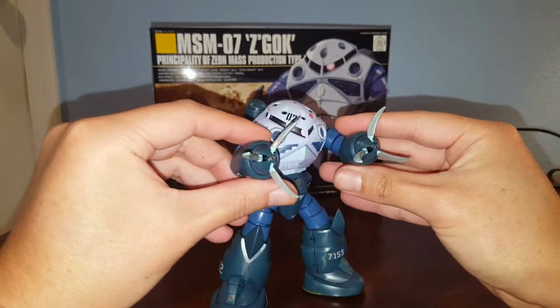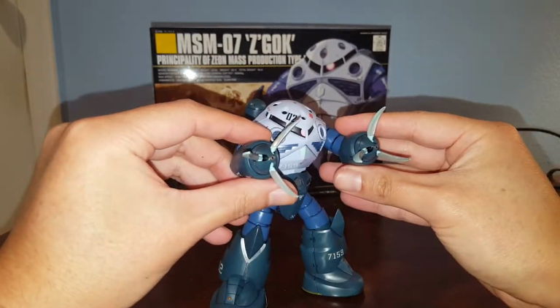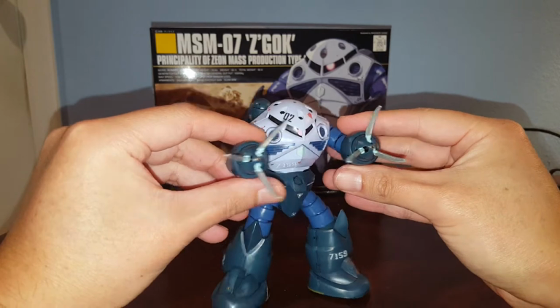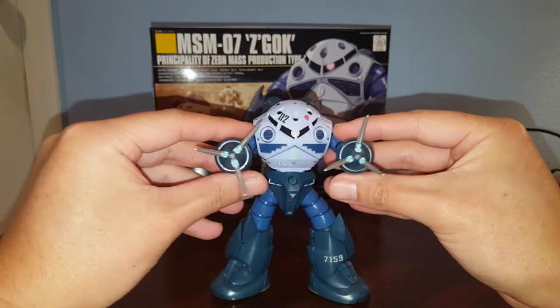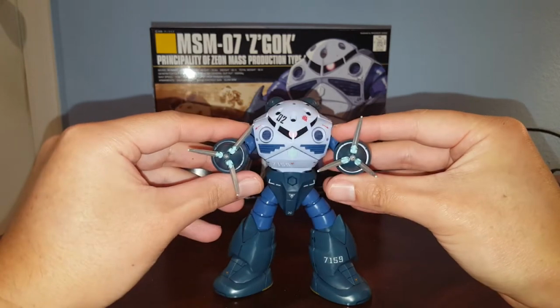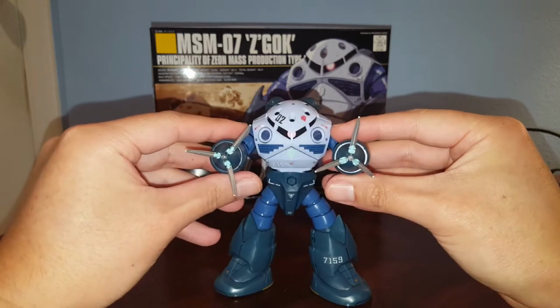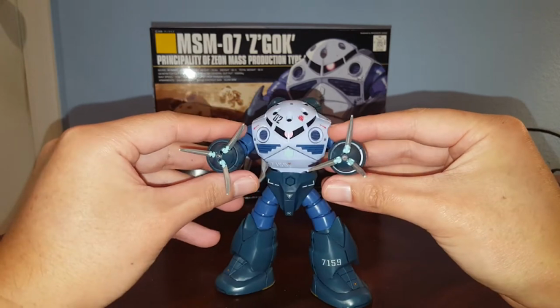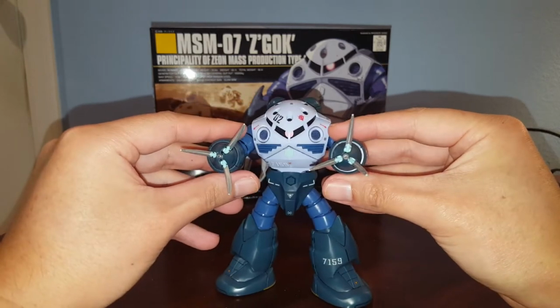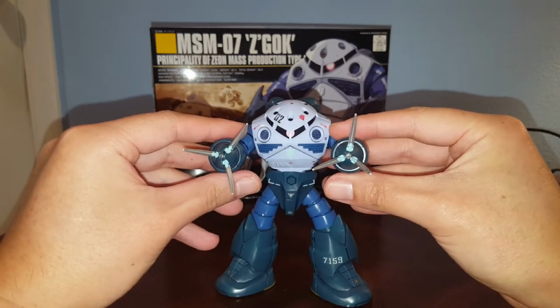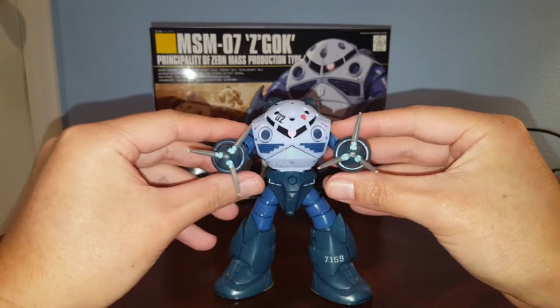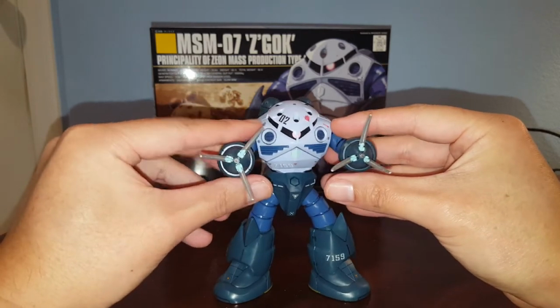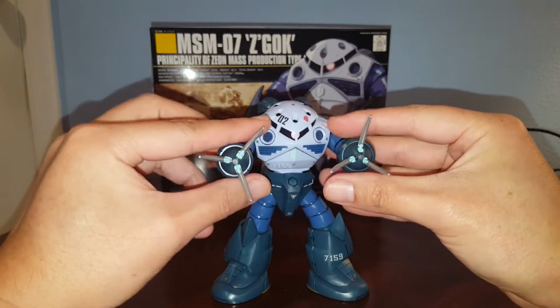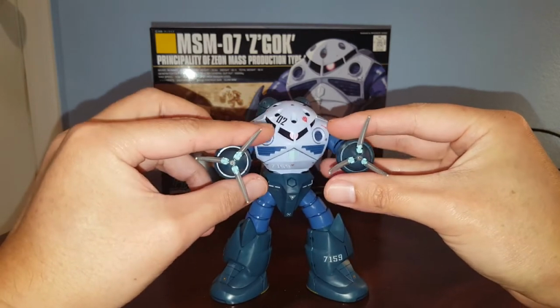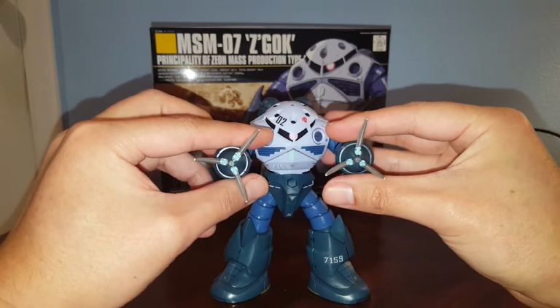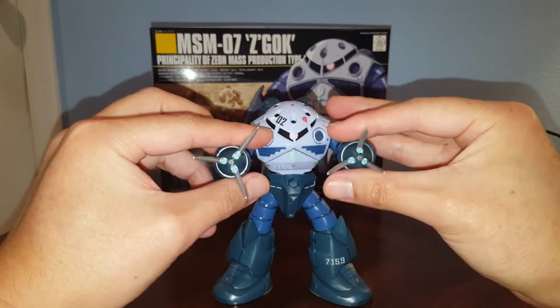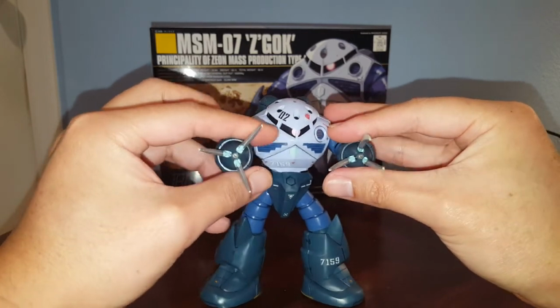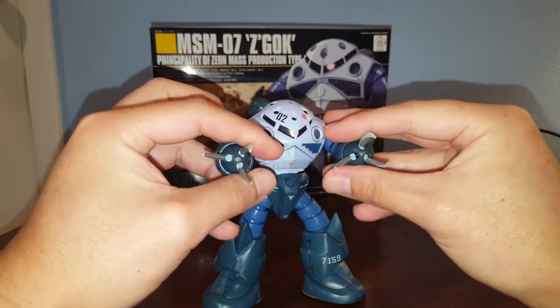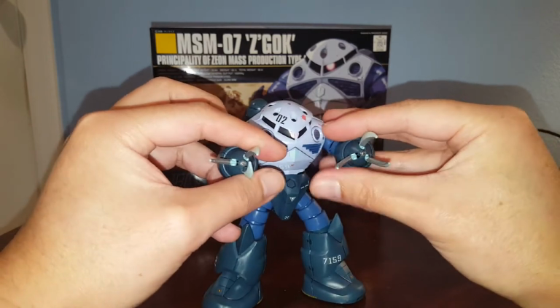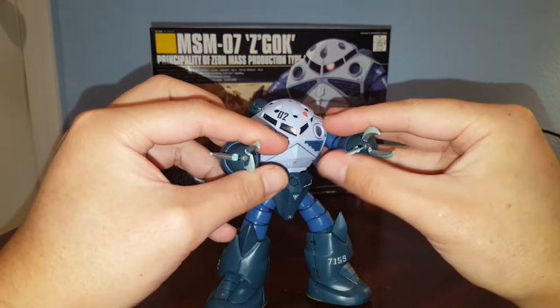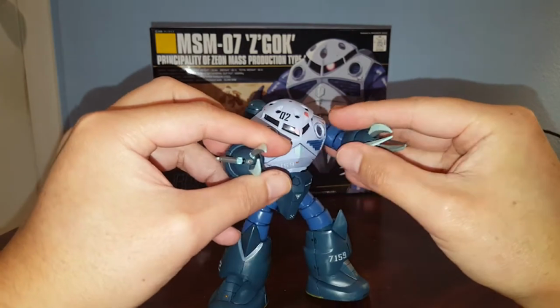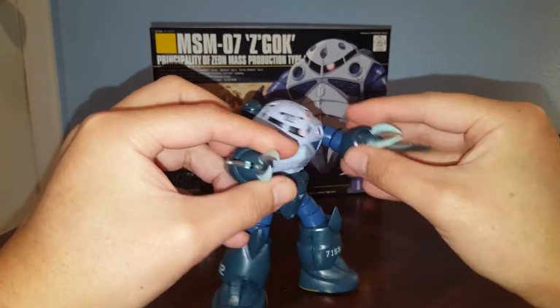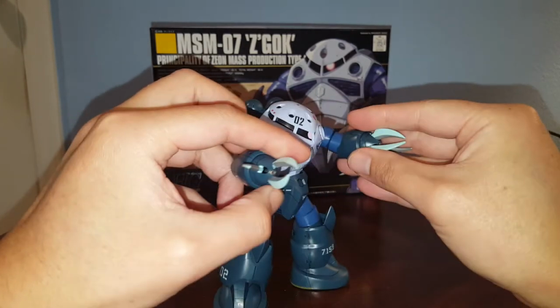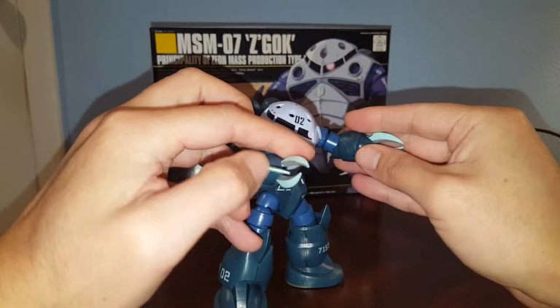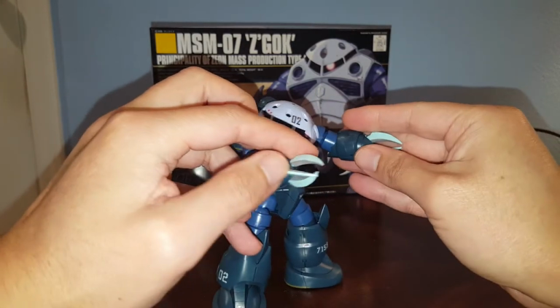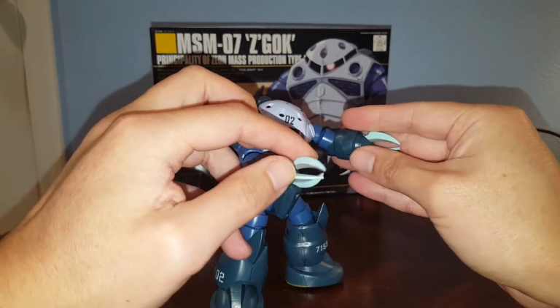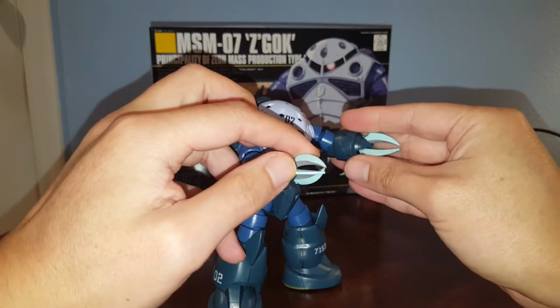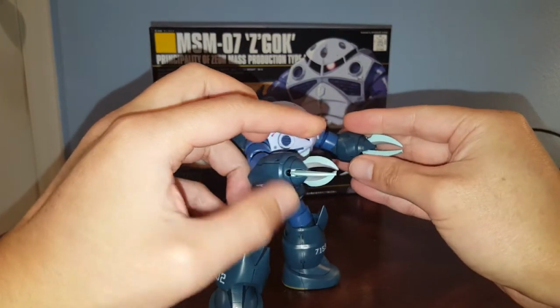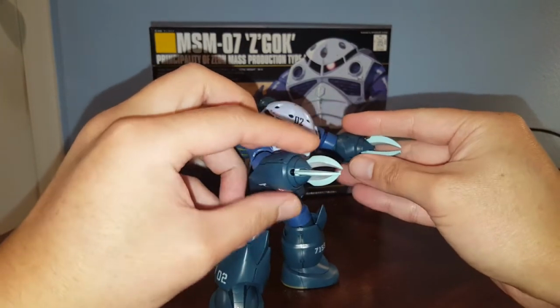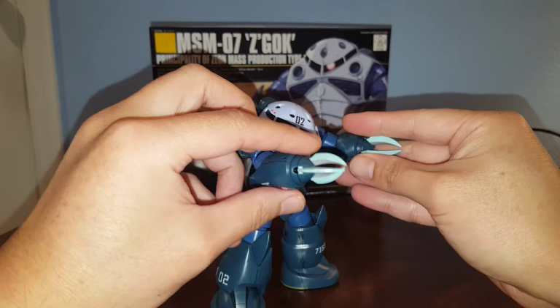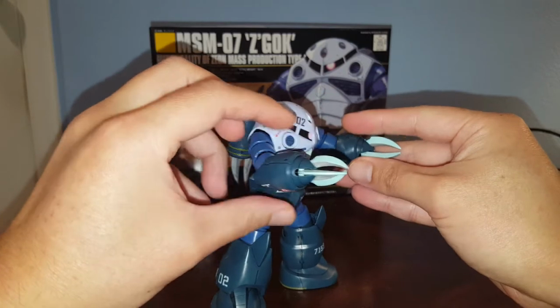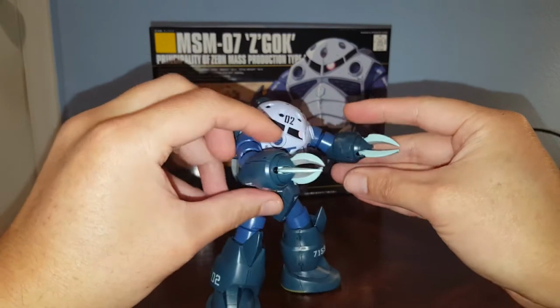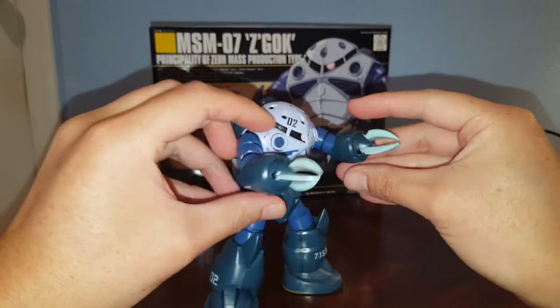The hand opens up with claws and you can fire the mega particle gun, or you can close it and stab somebody.